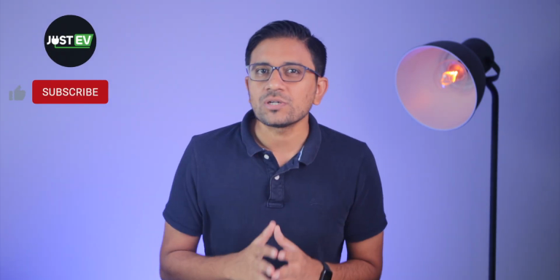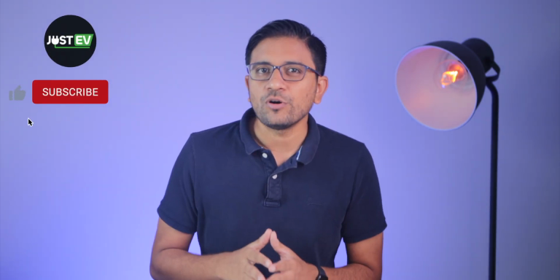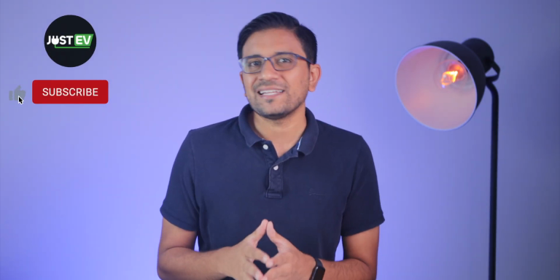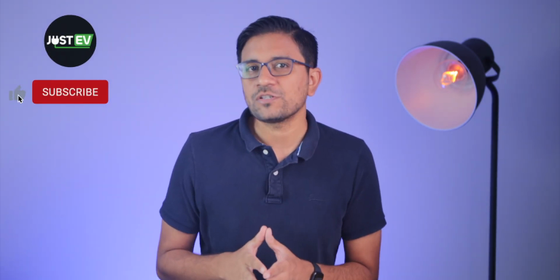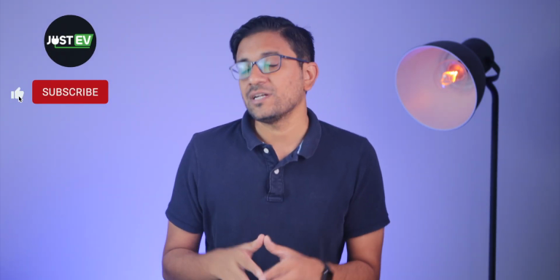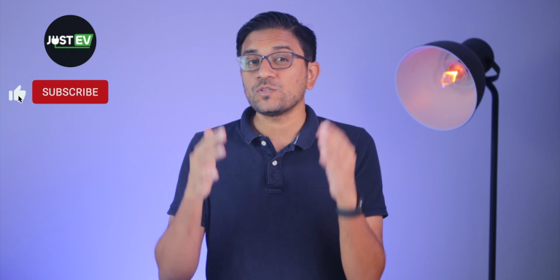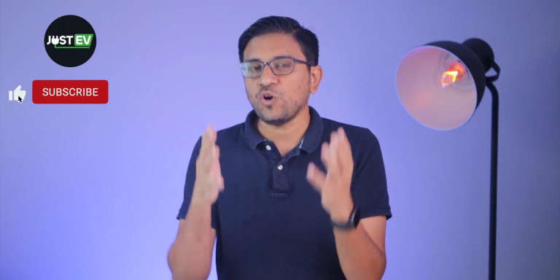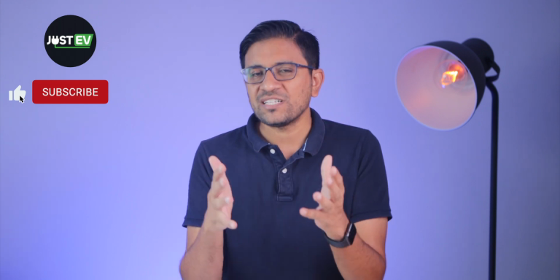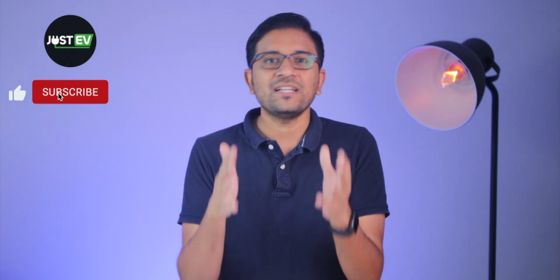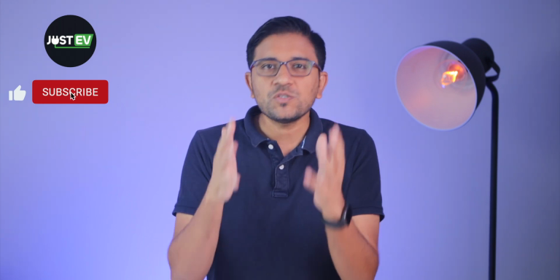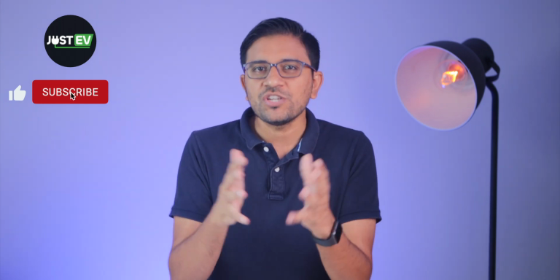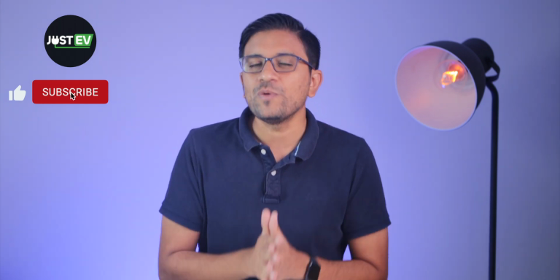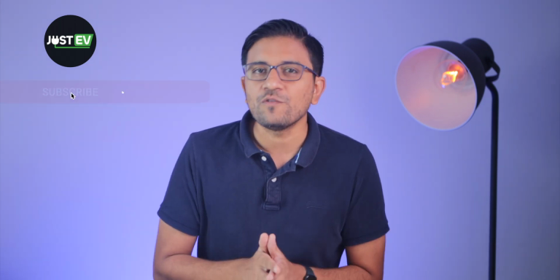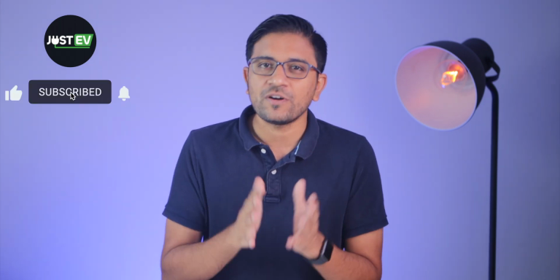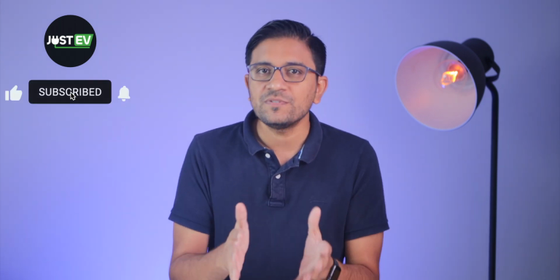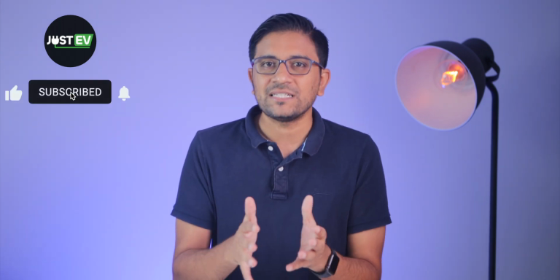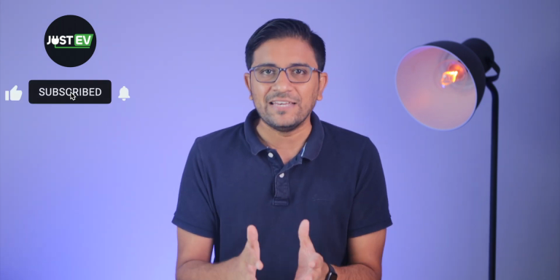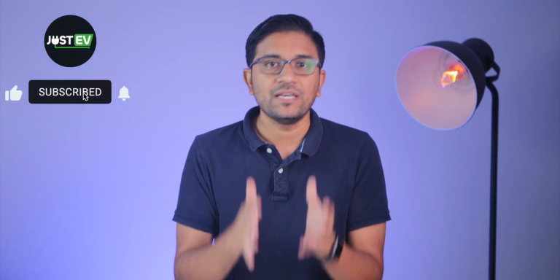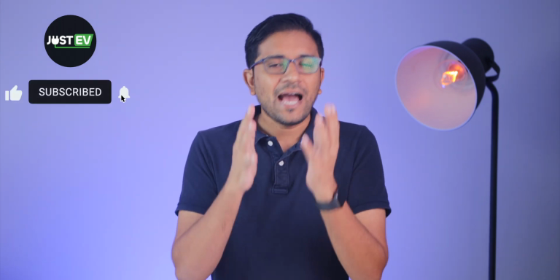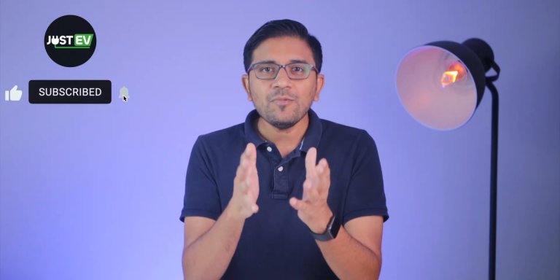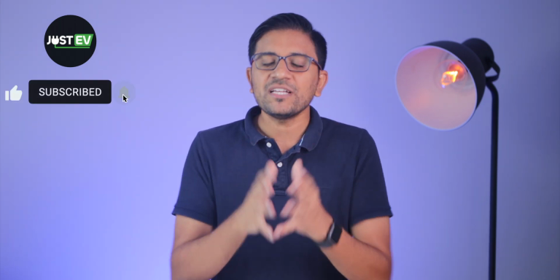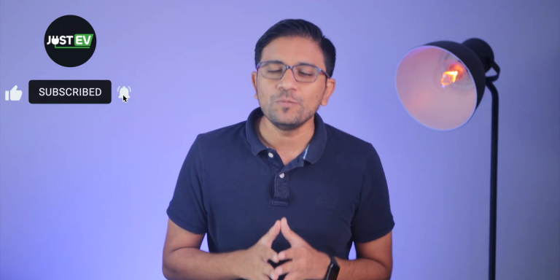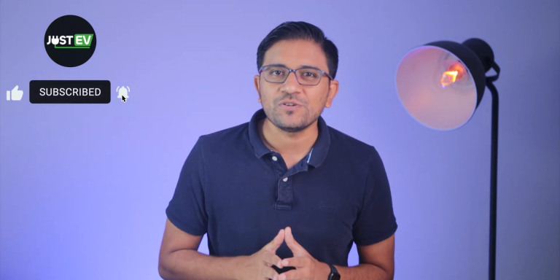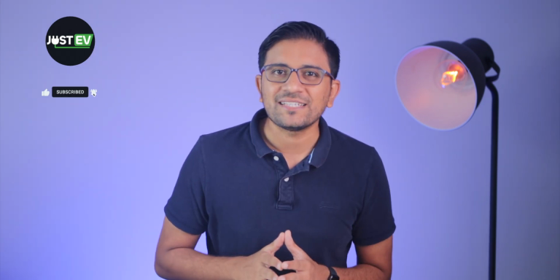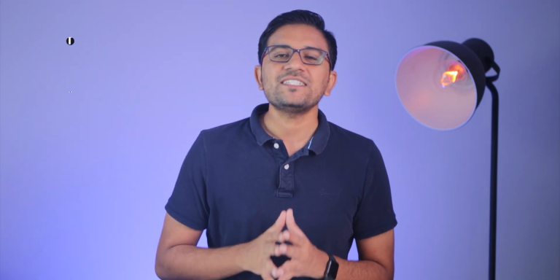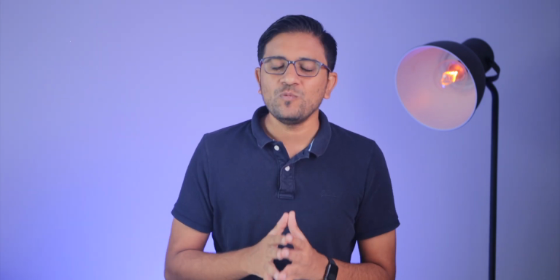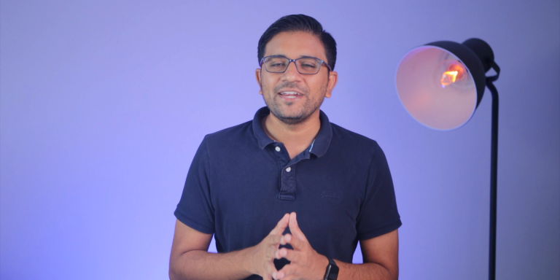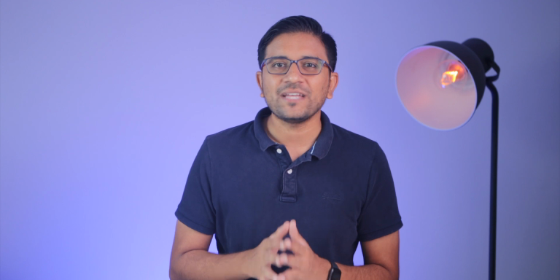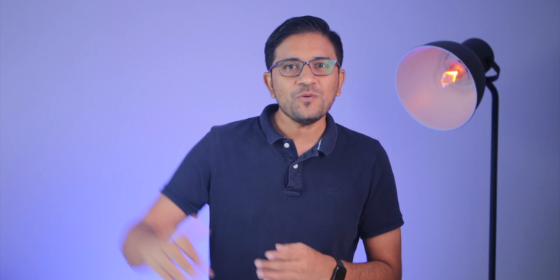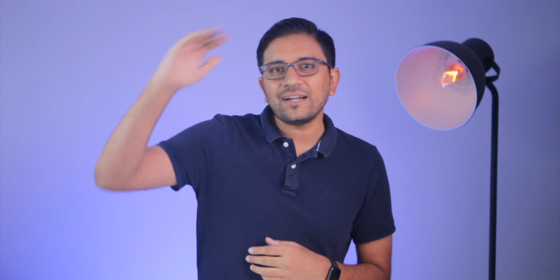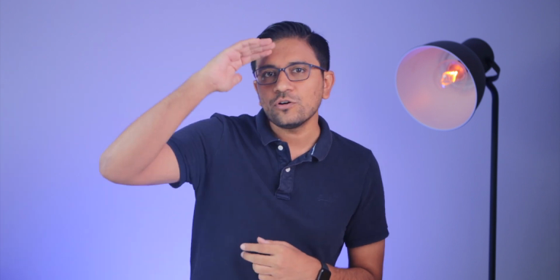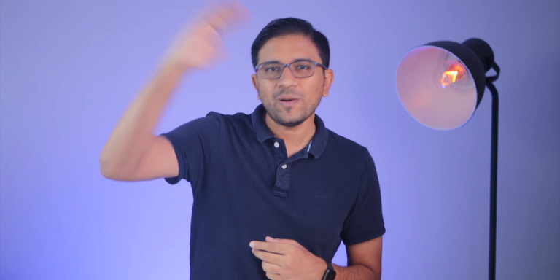What are your thoughts about this electric scooter? Let us know in the comment section. This was a new video from Just EV — I'm Amit, and I hope to see you guys in the next video. Thank you and goodbye.